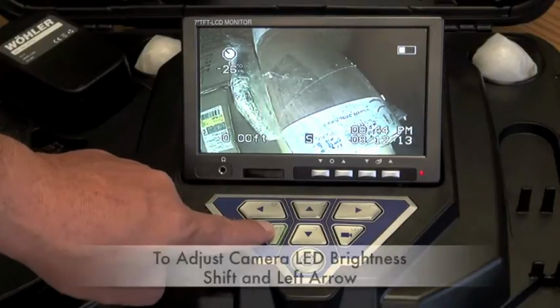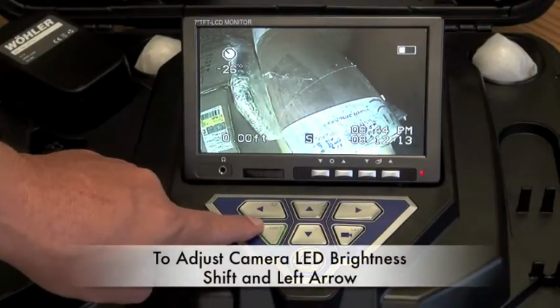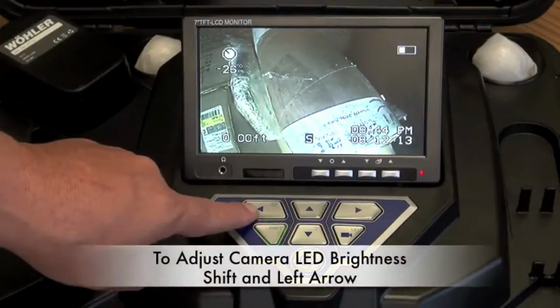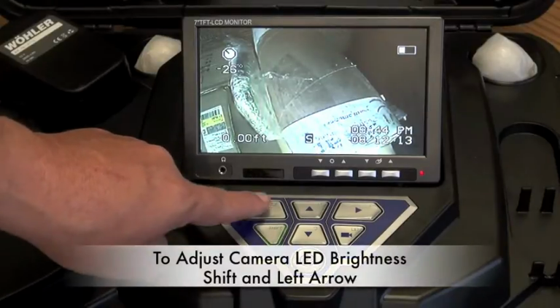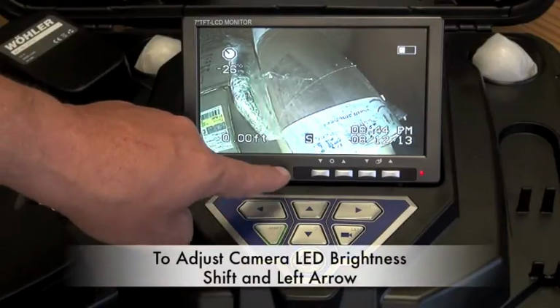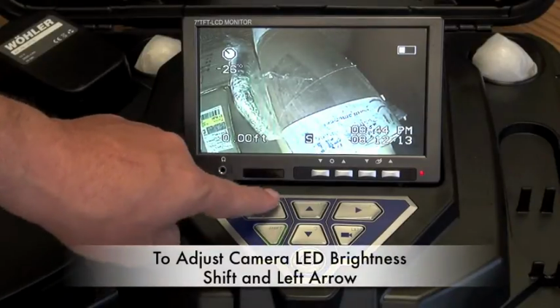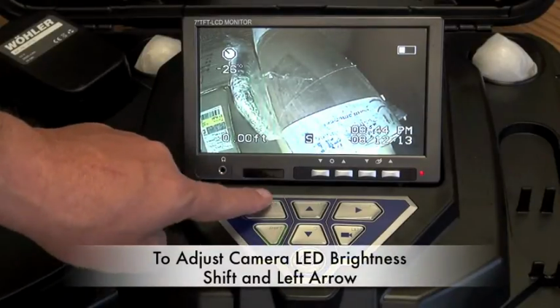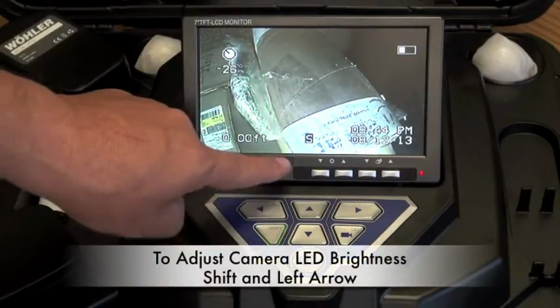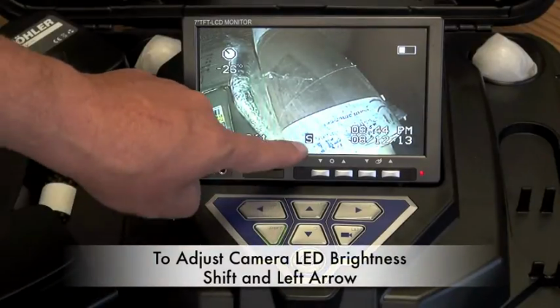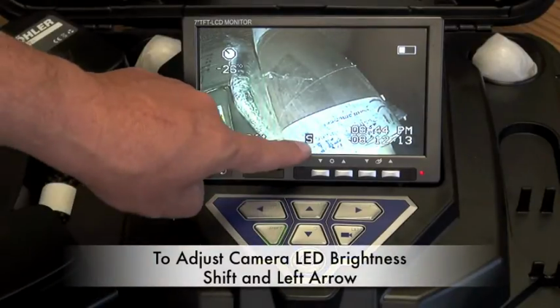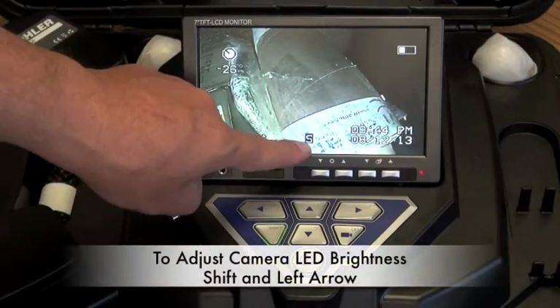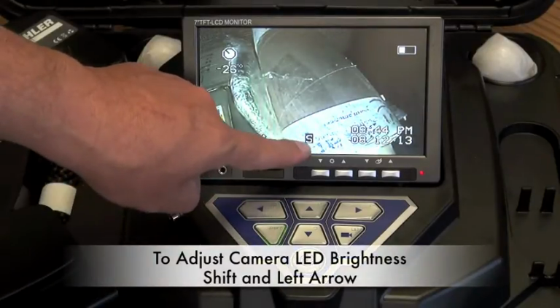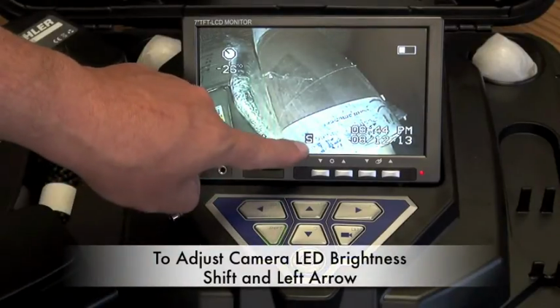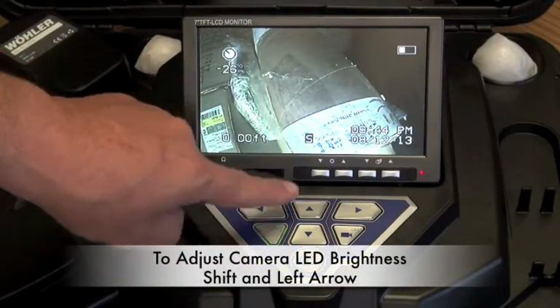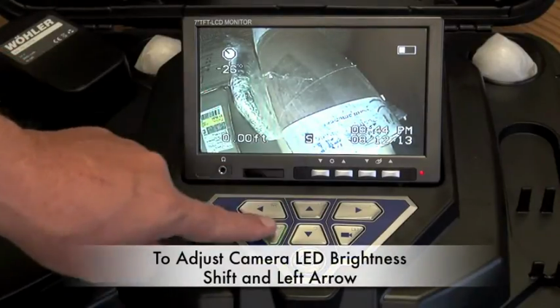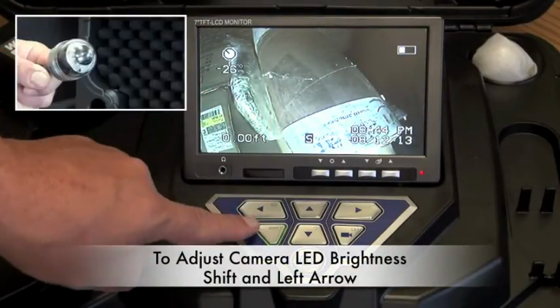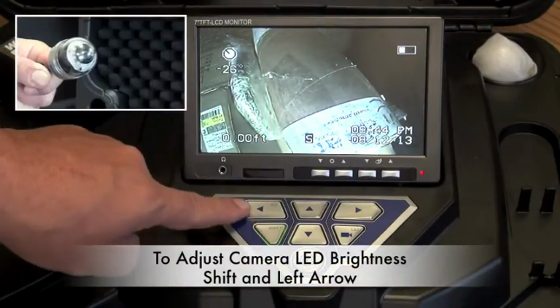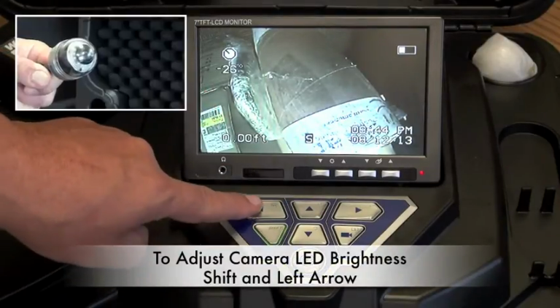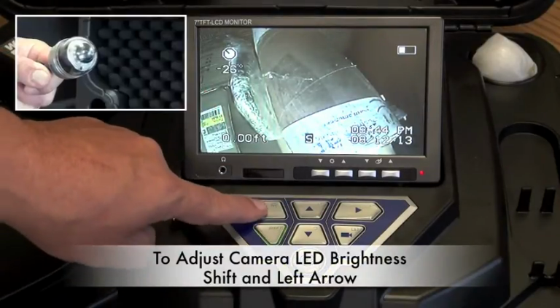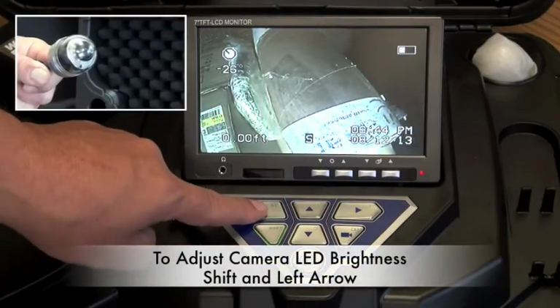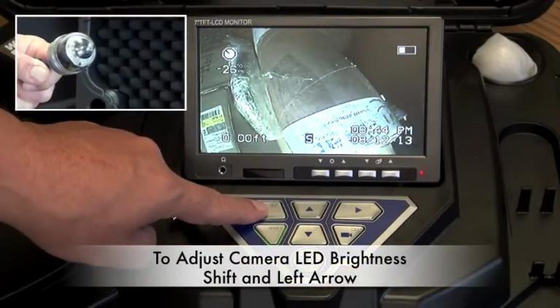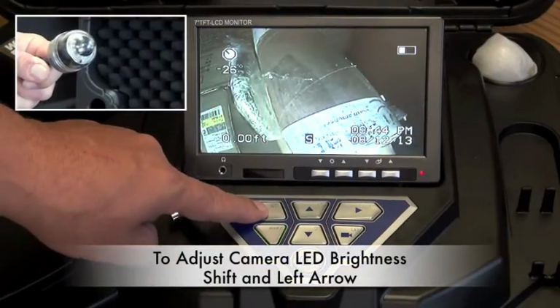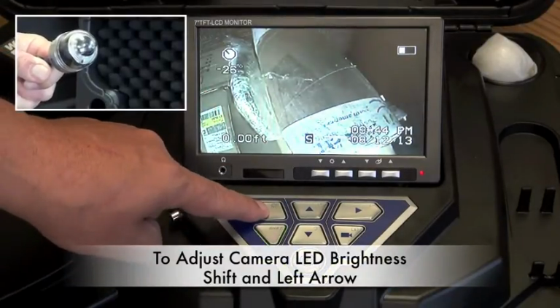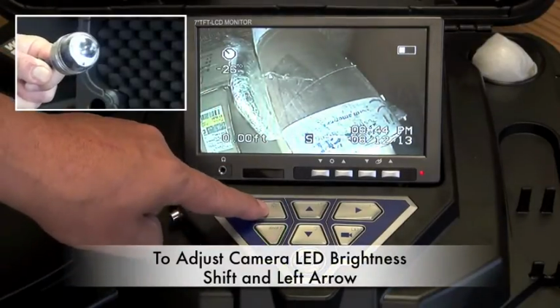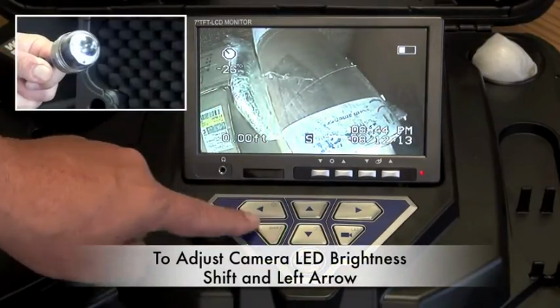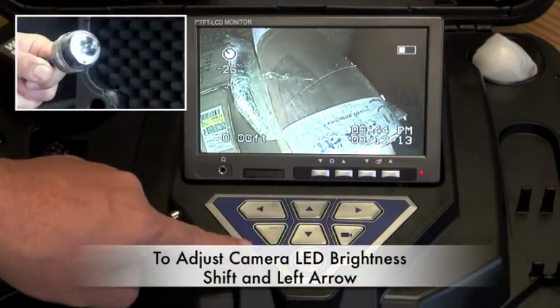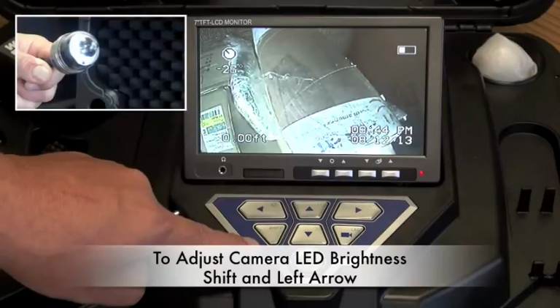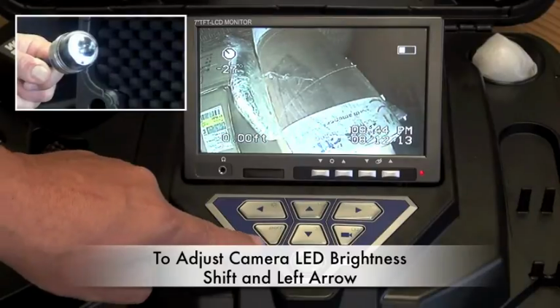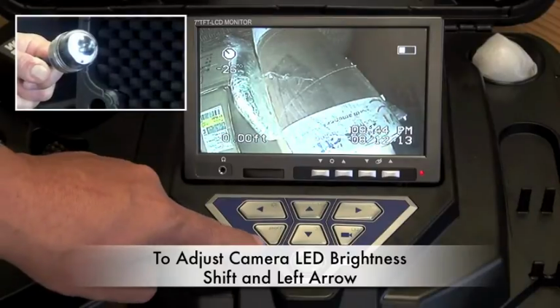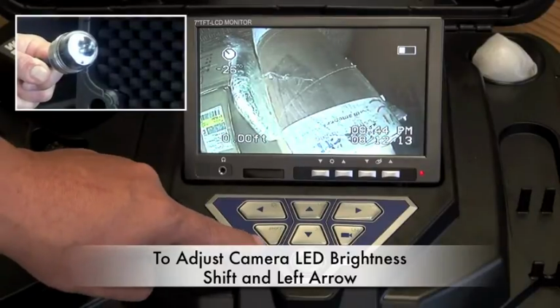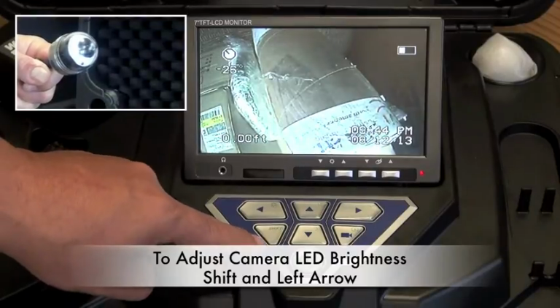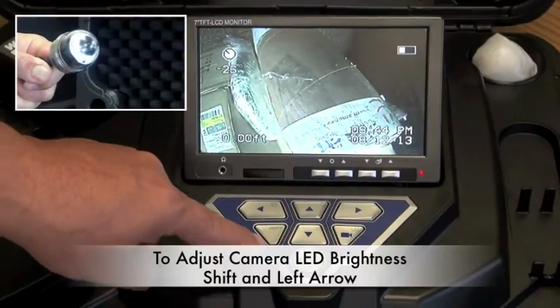To adjust the LED brightness, press the shift and the left arrow key.